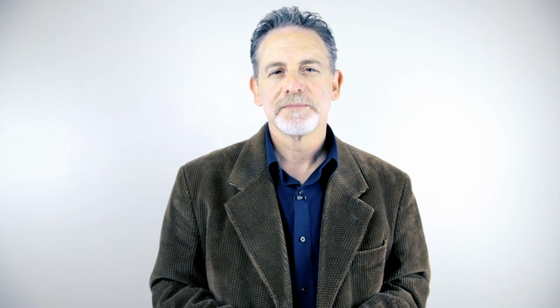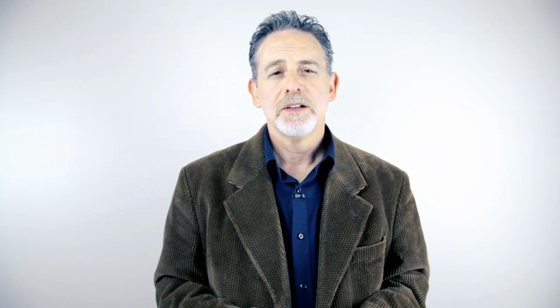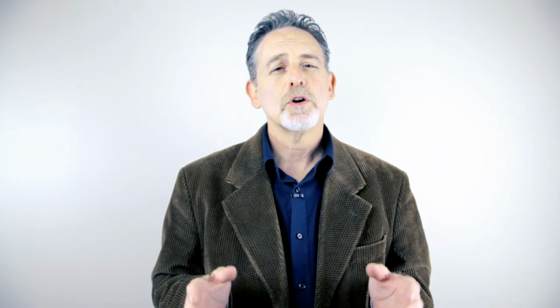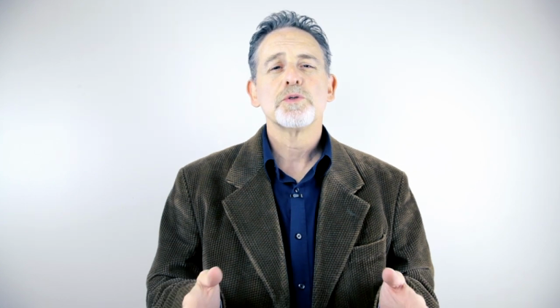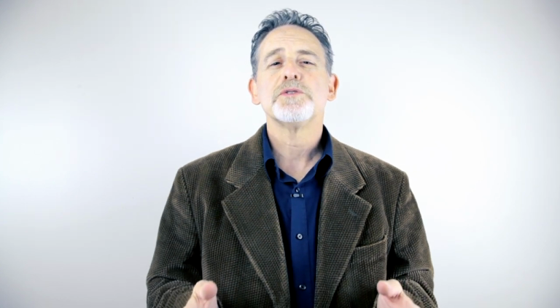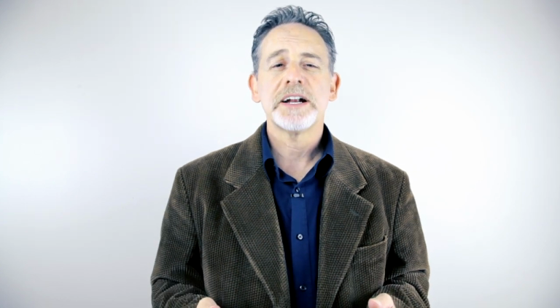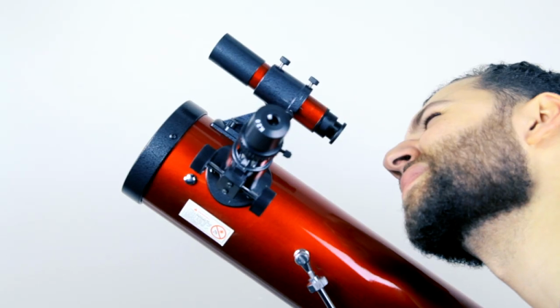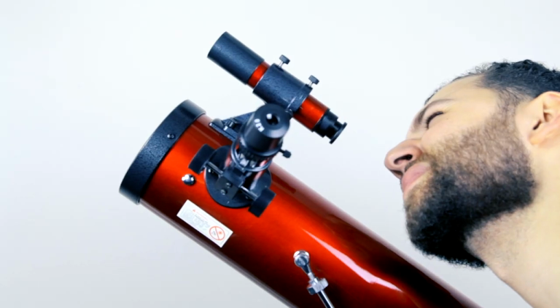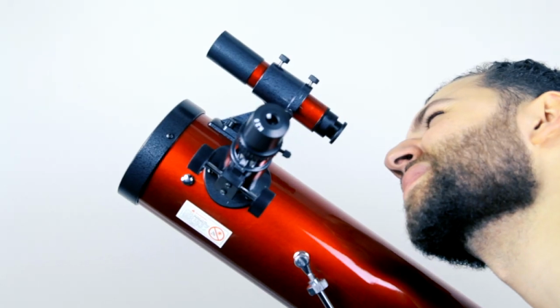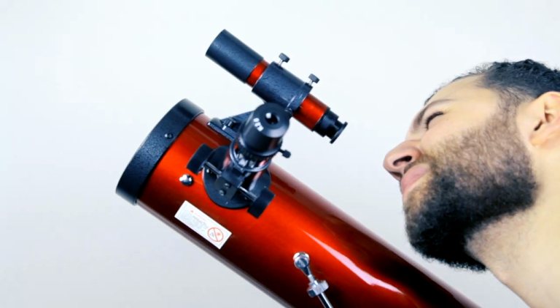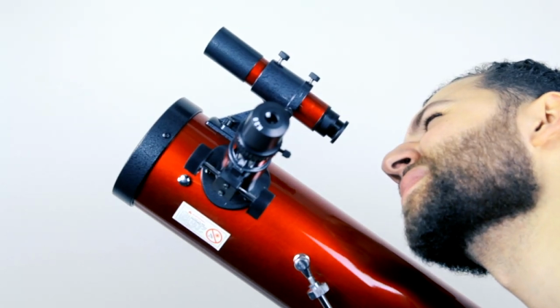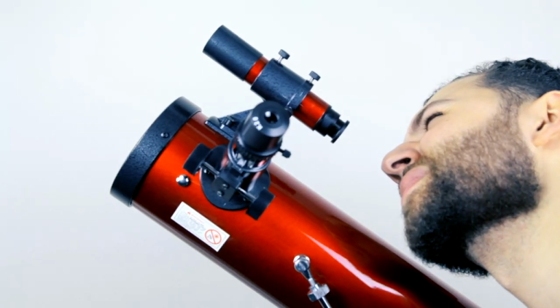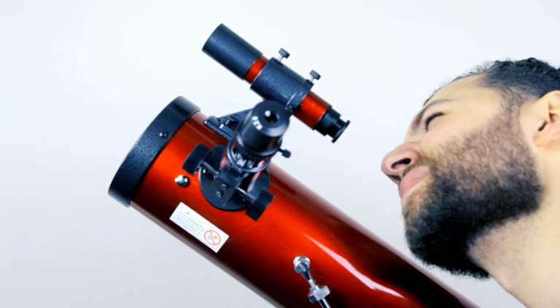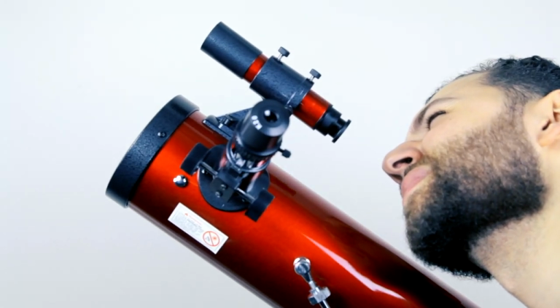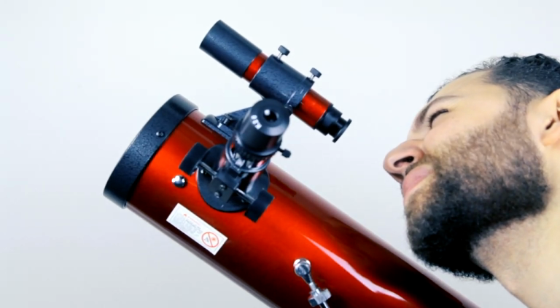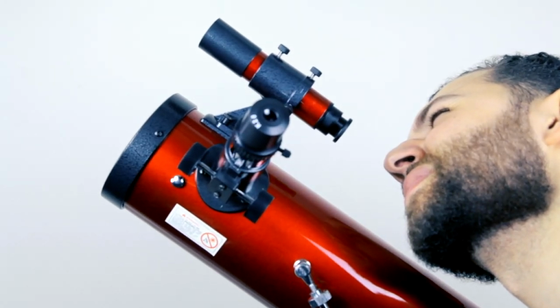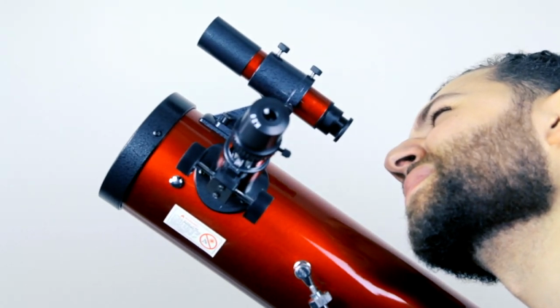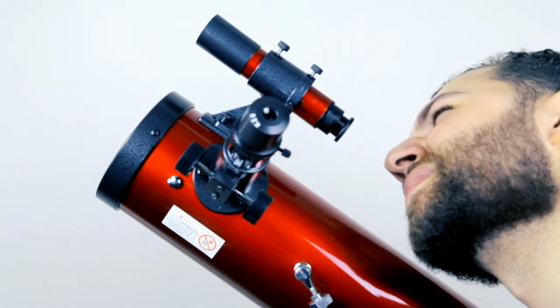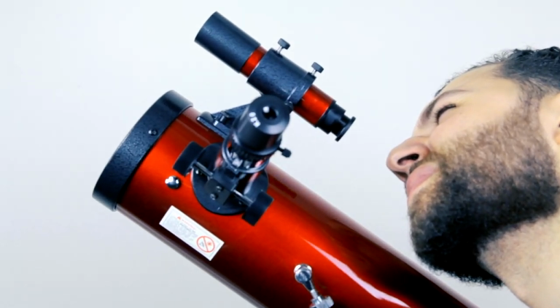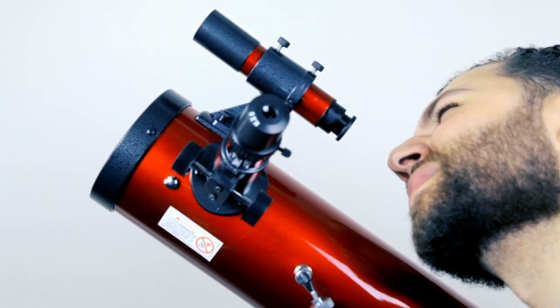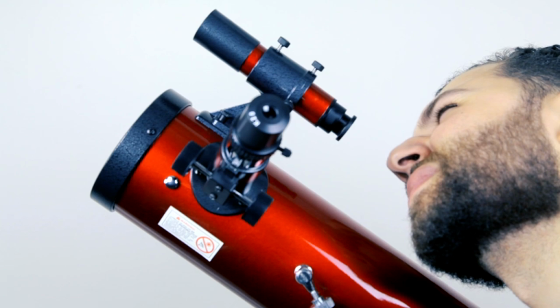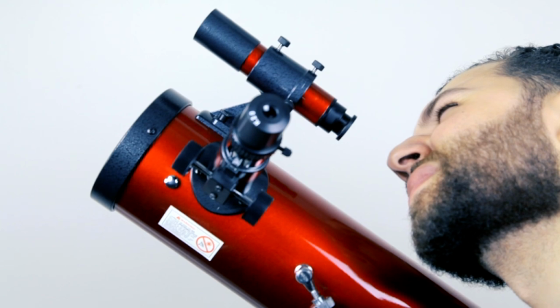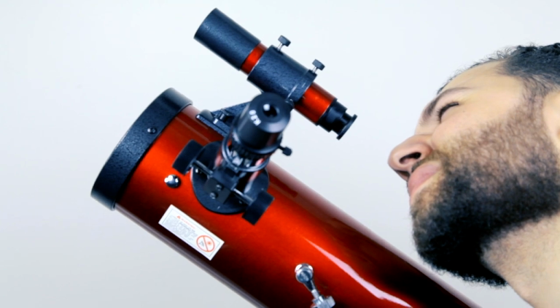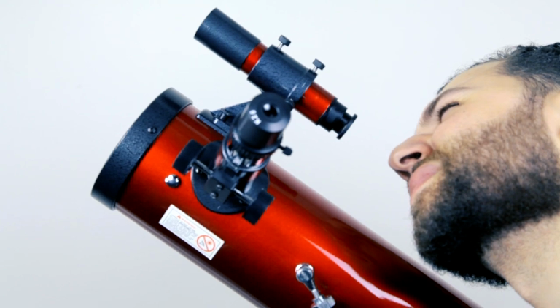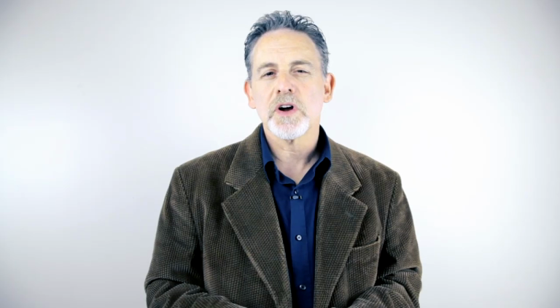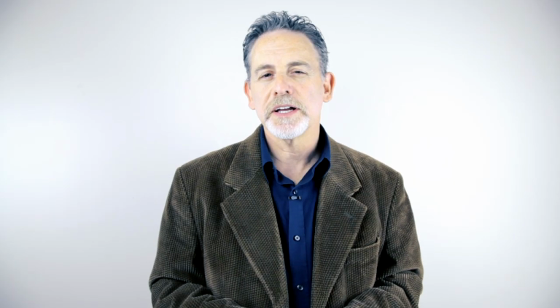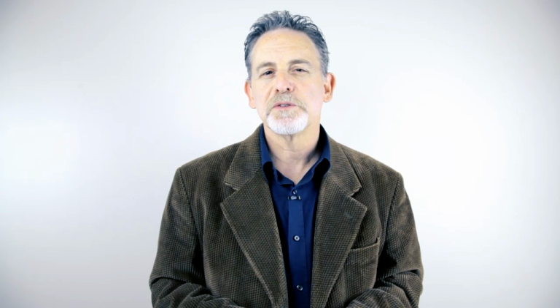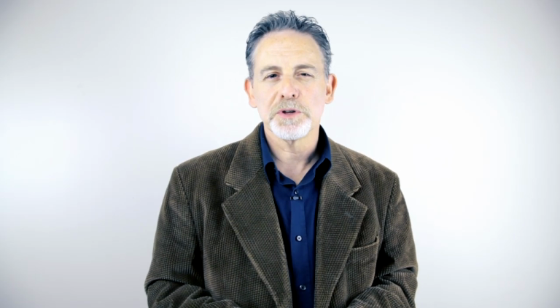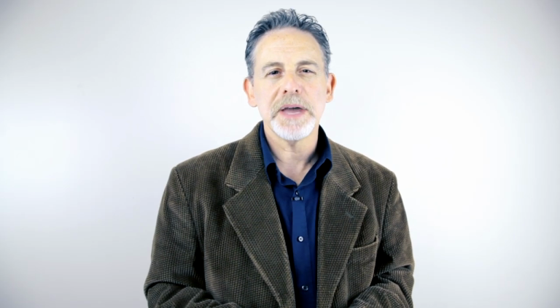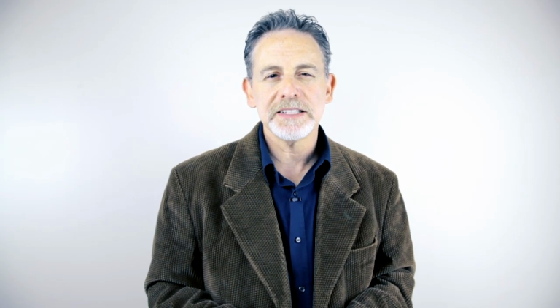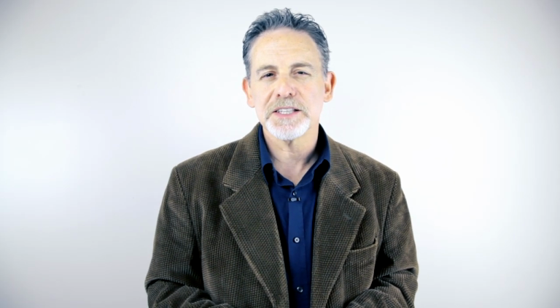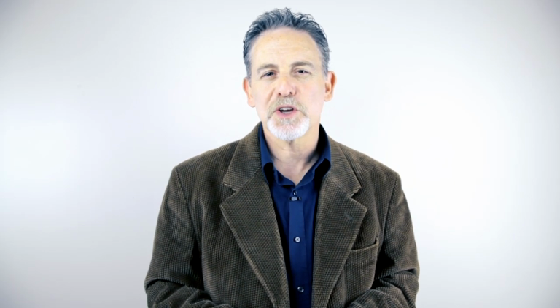Retighten the right ascension and declination knobs. Look through your finder scope and center your target. You can now observe your target through the main telescope.